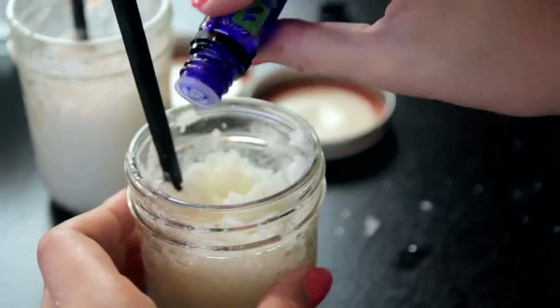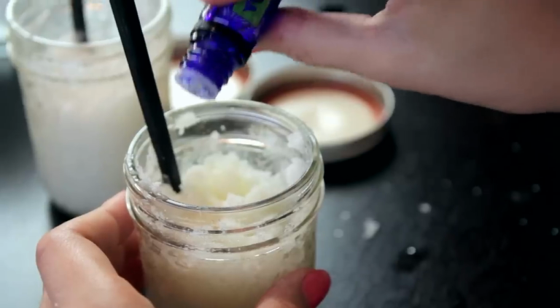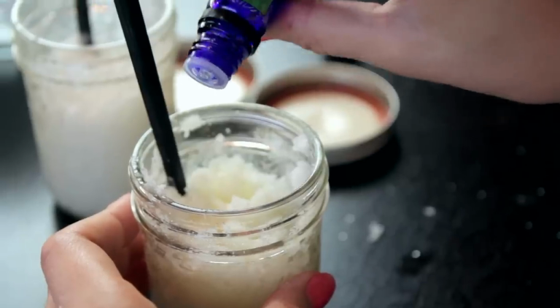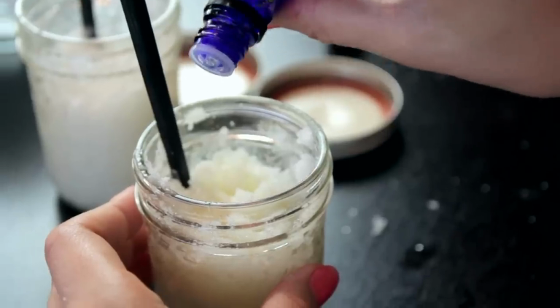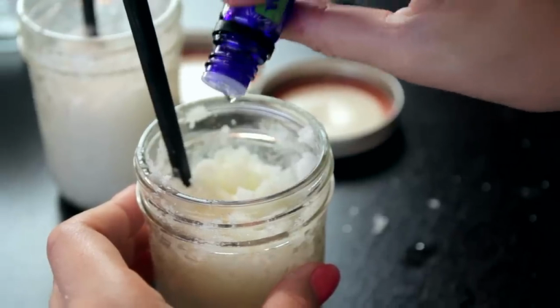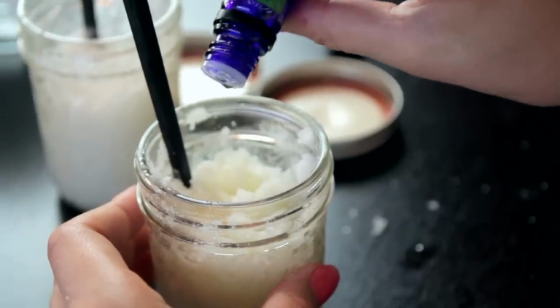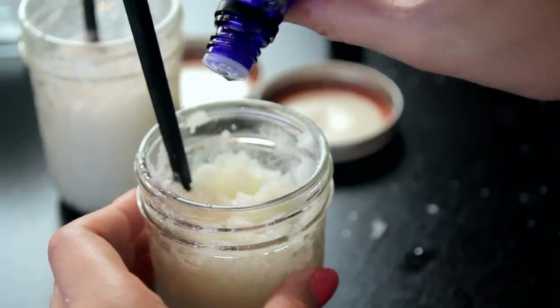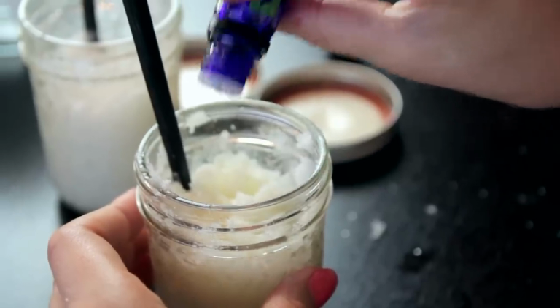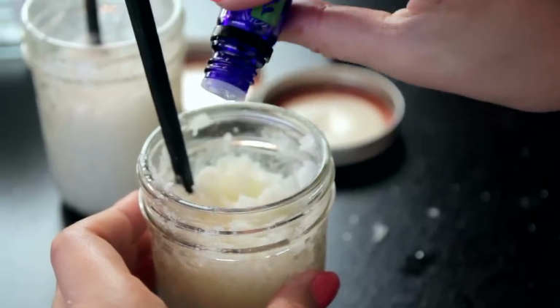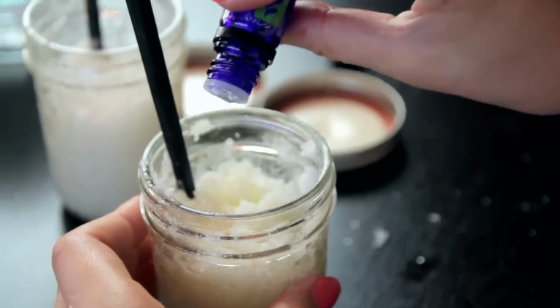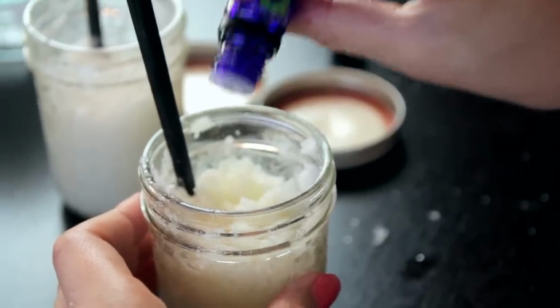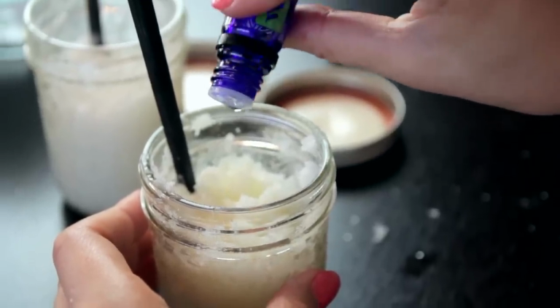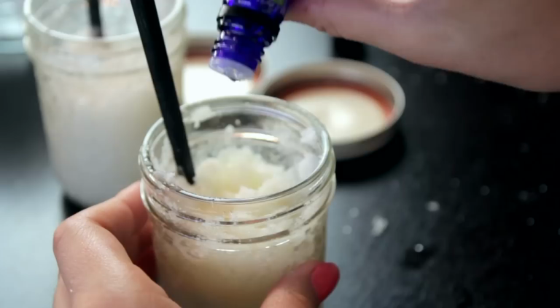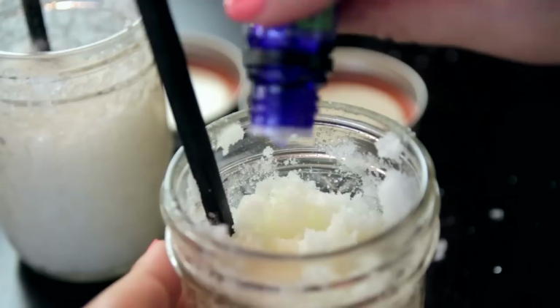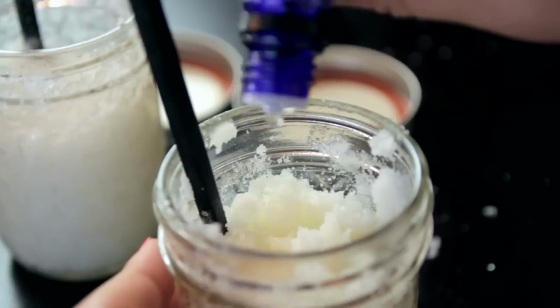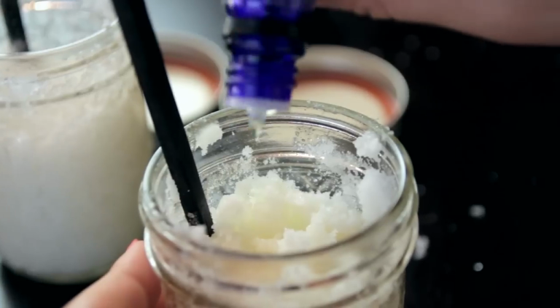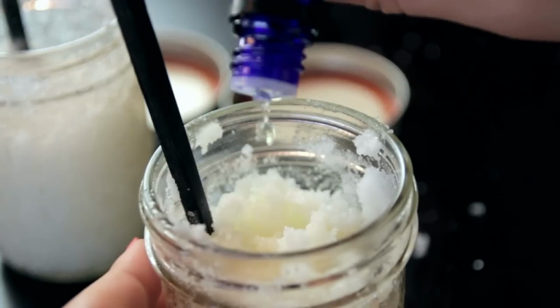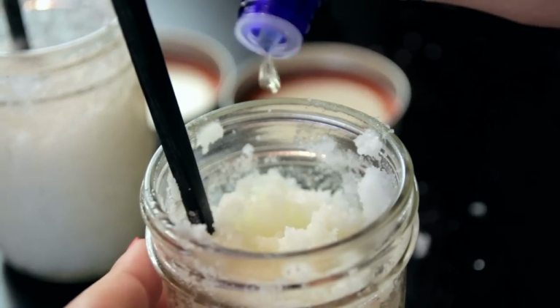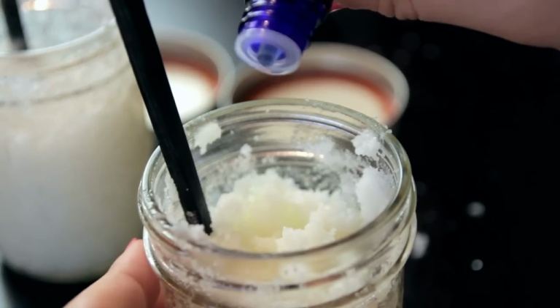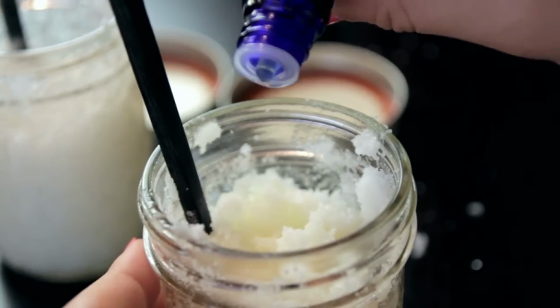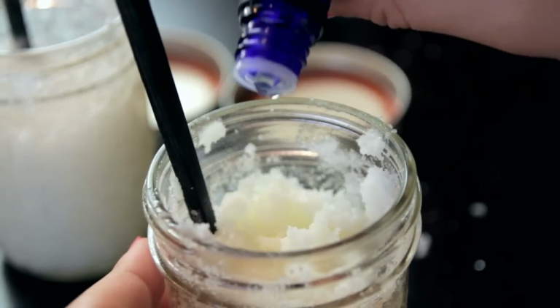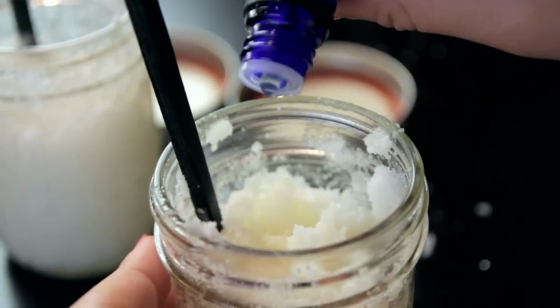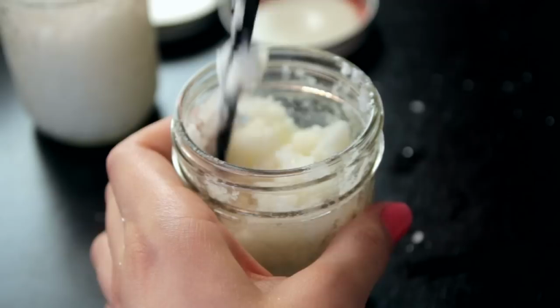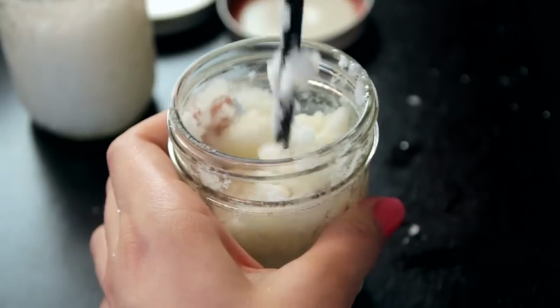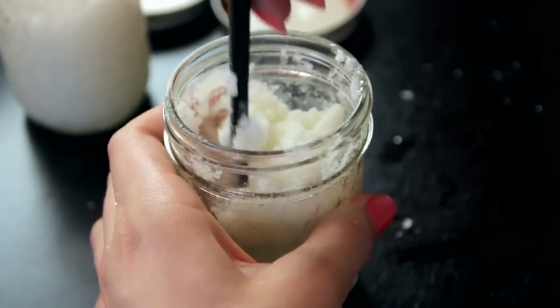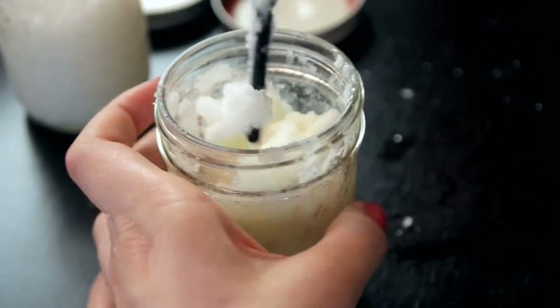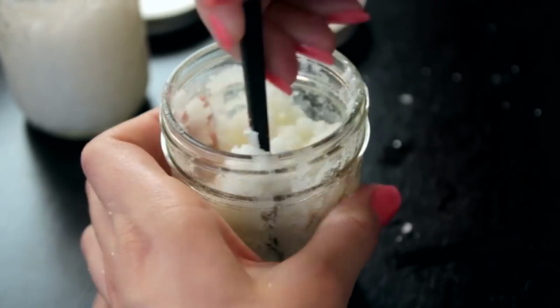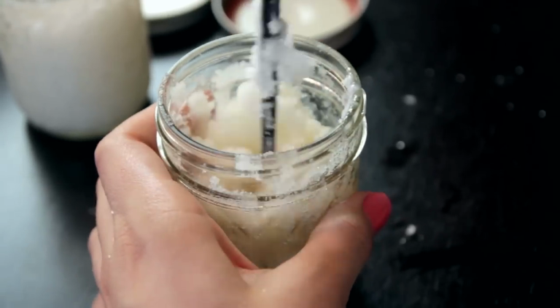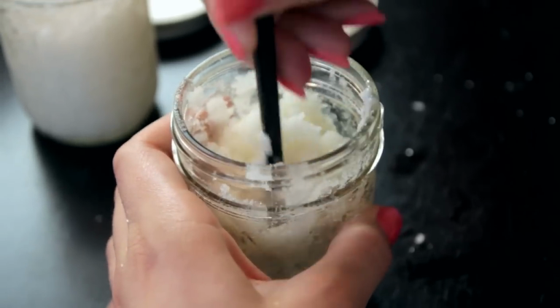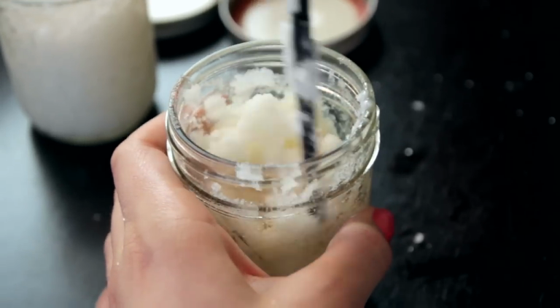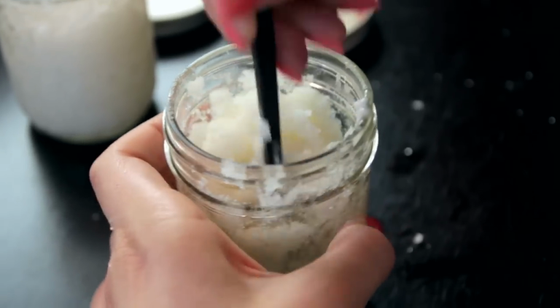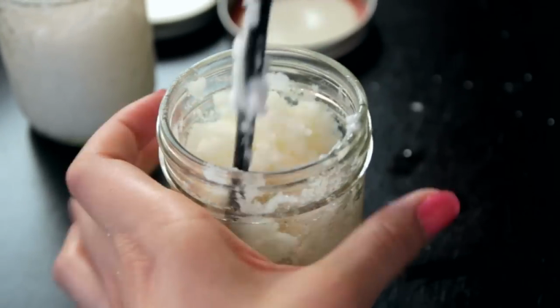Ten drops of either lavender or lemon essential oil will do it. Stir it in and it's time to decorate the jar.